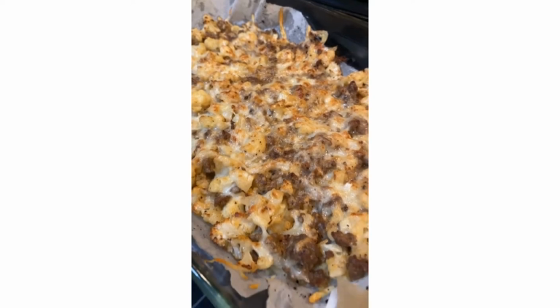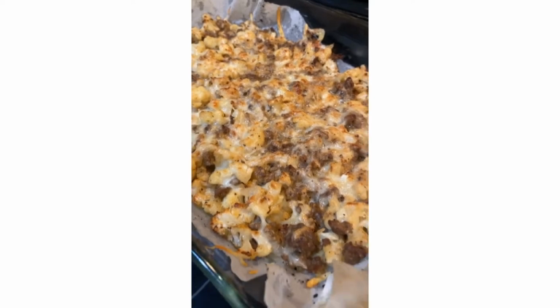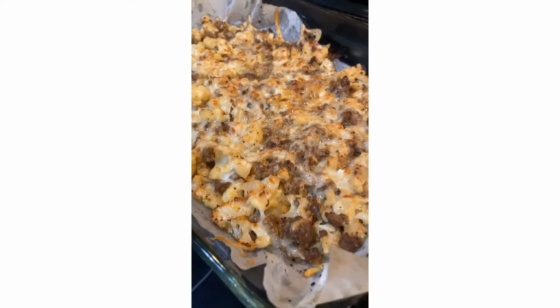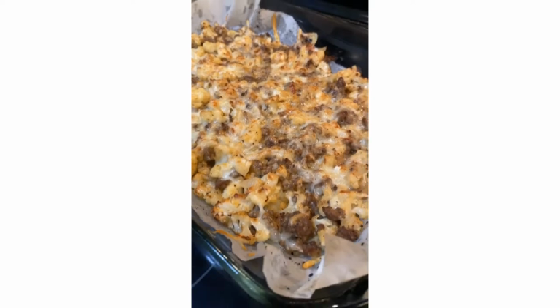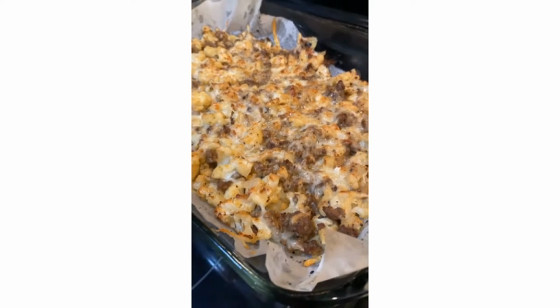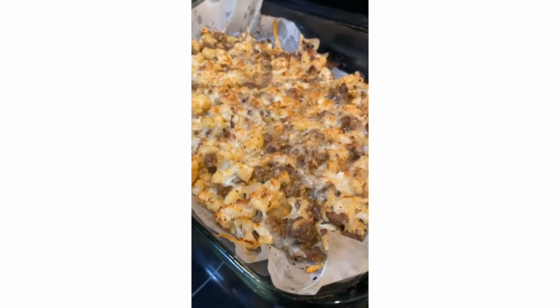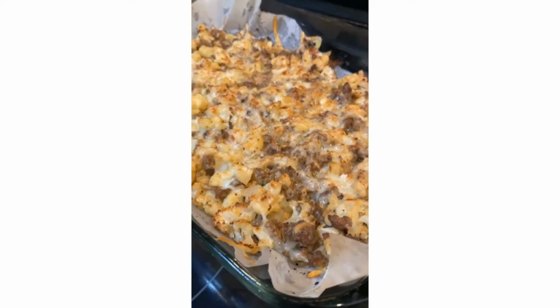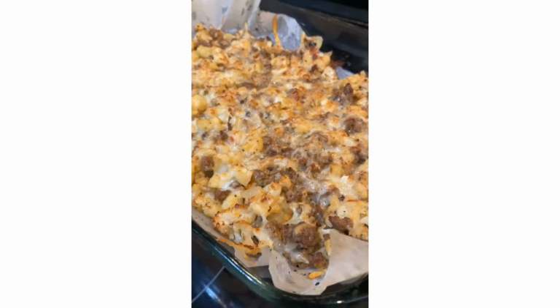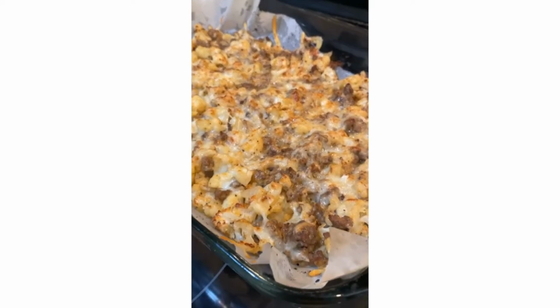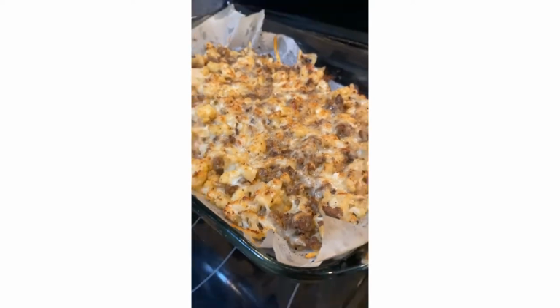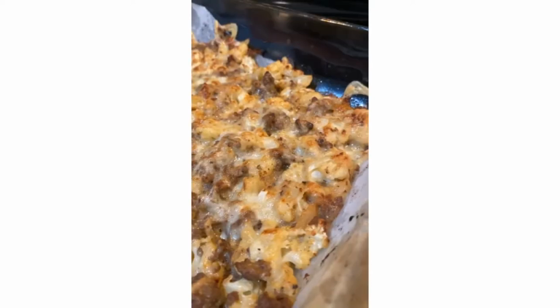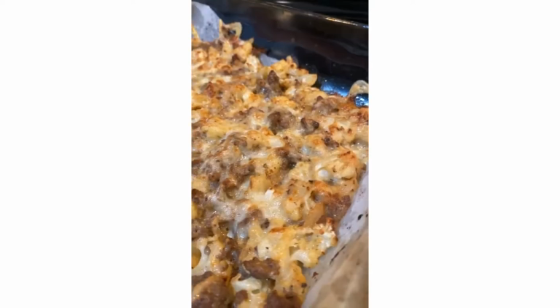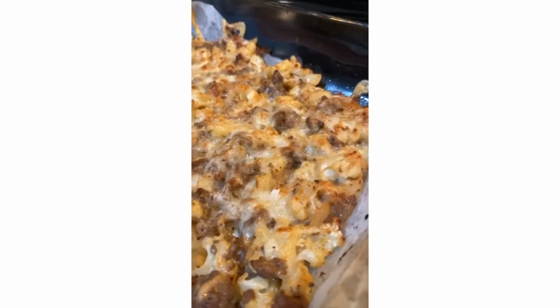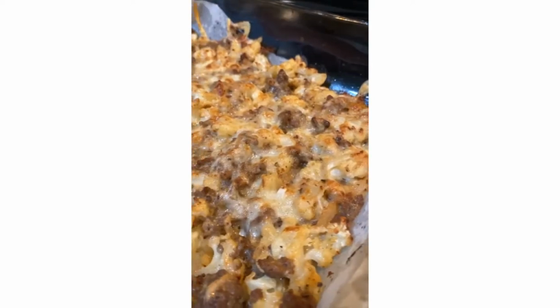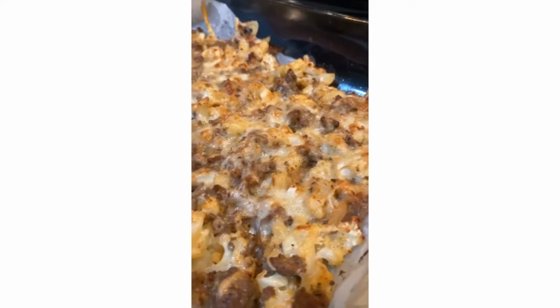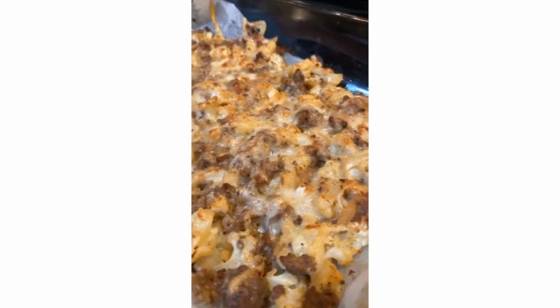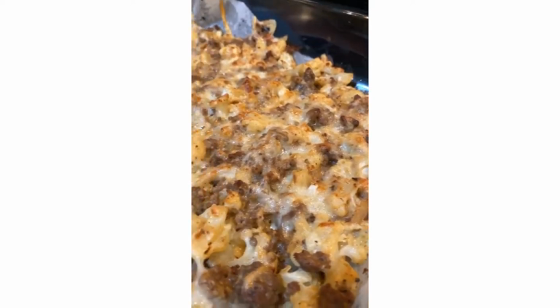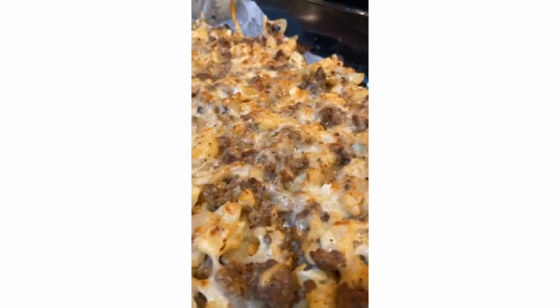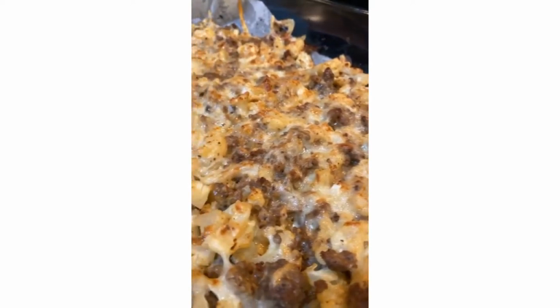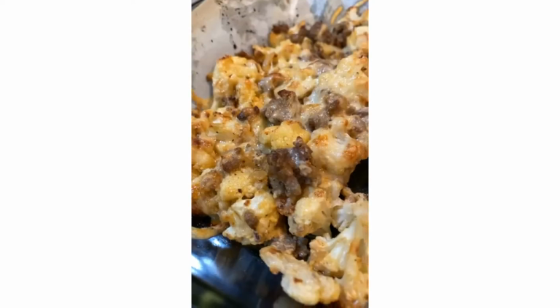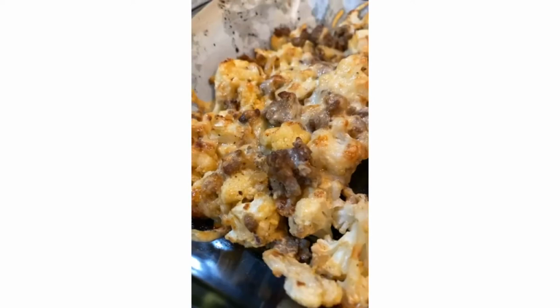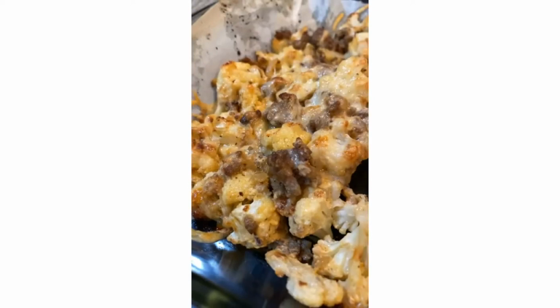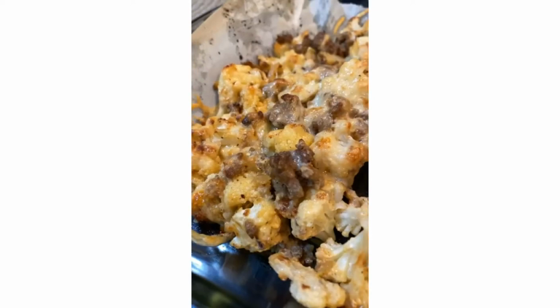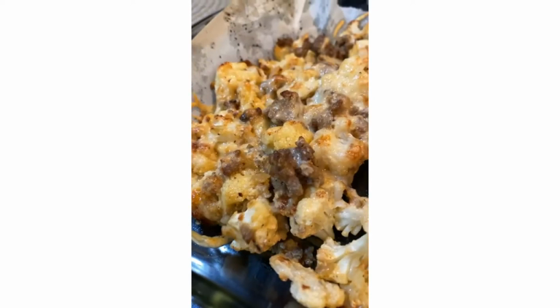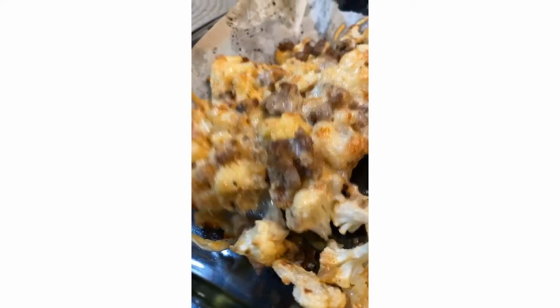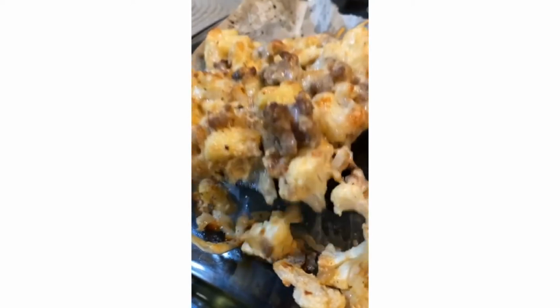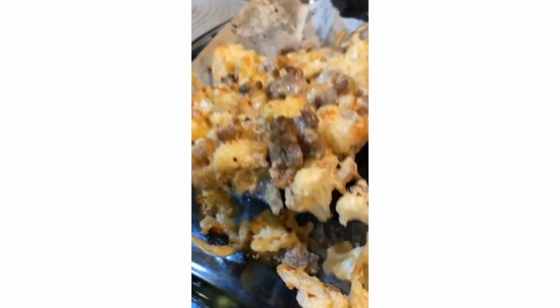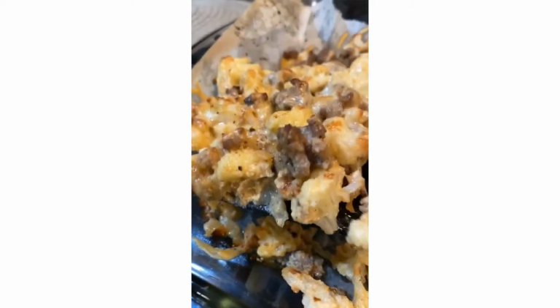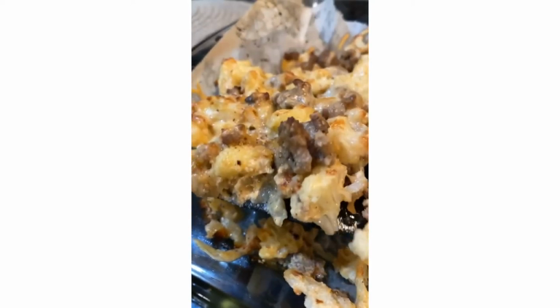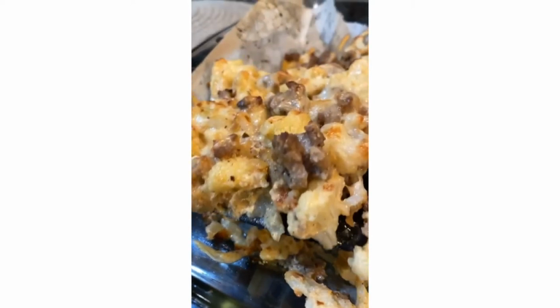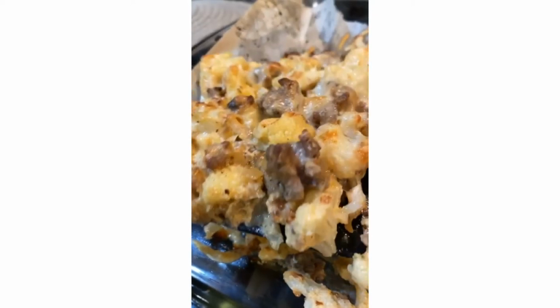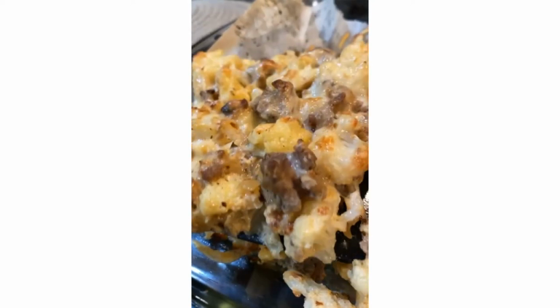Broil to golden brown, and this is just so good.